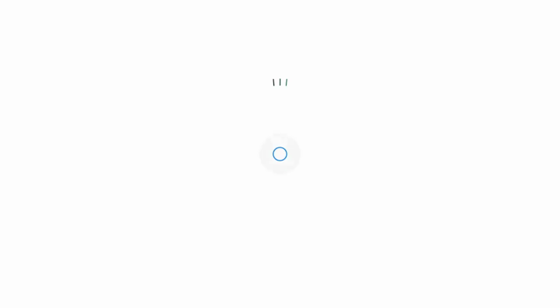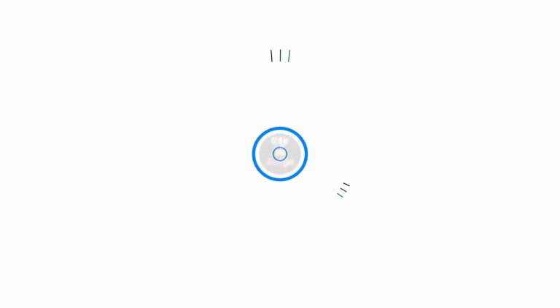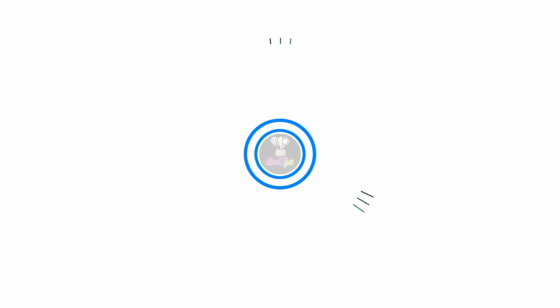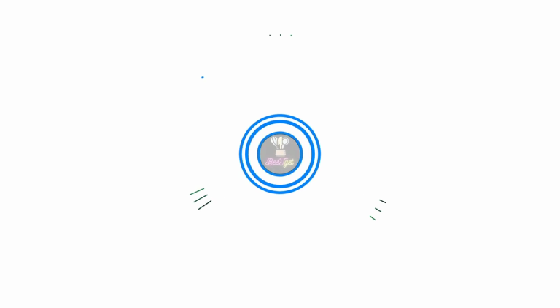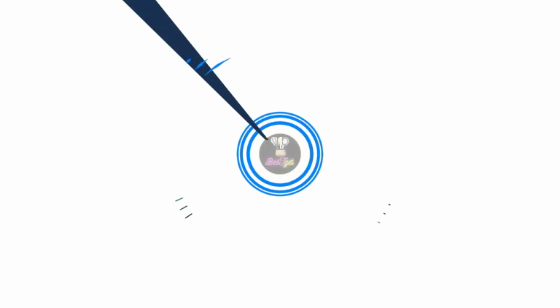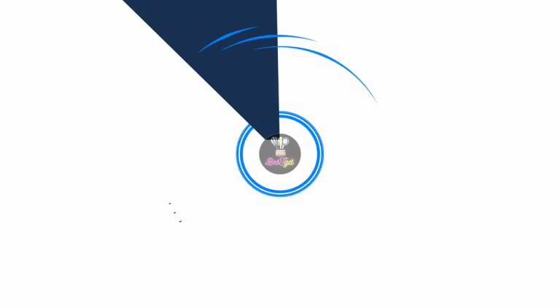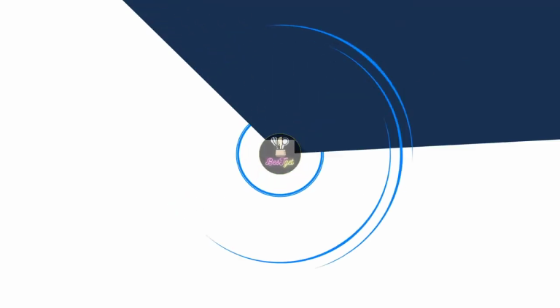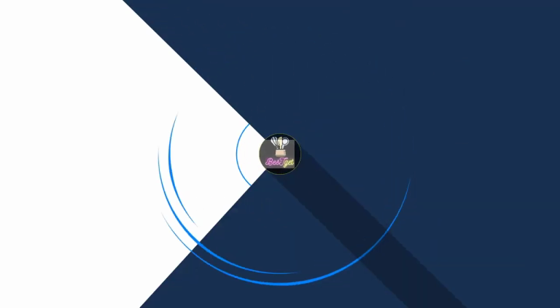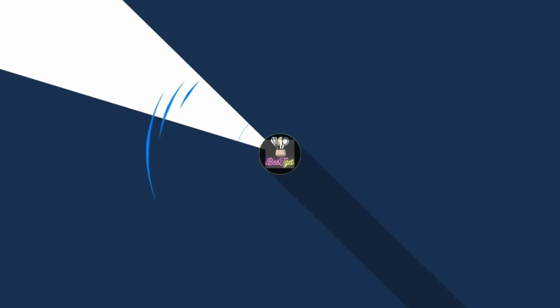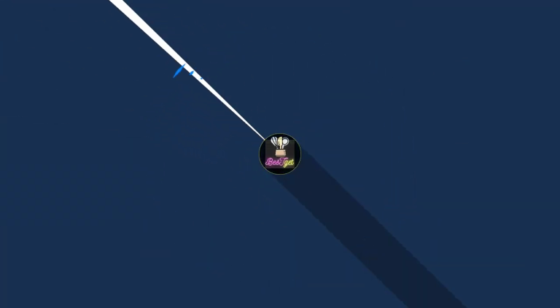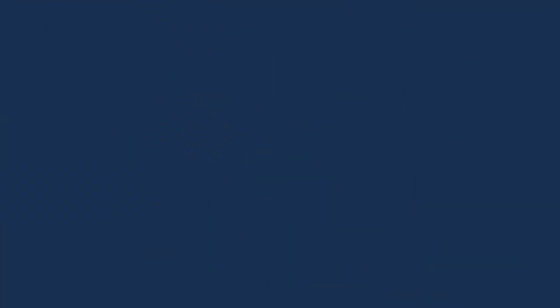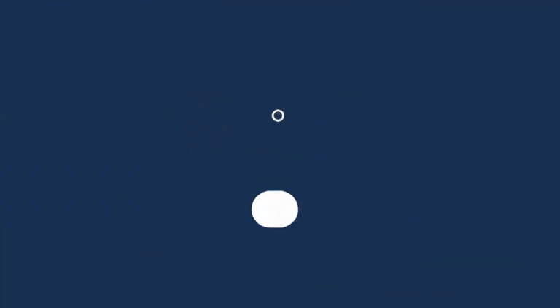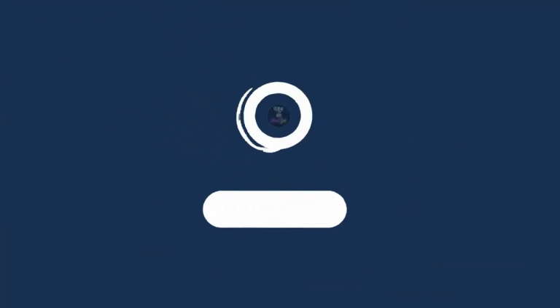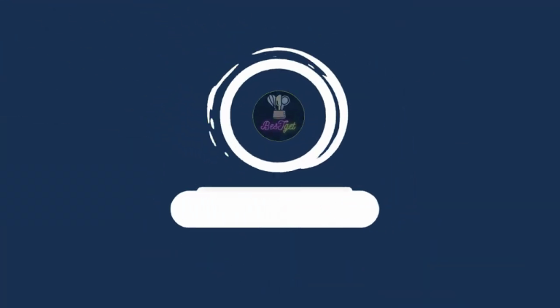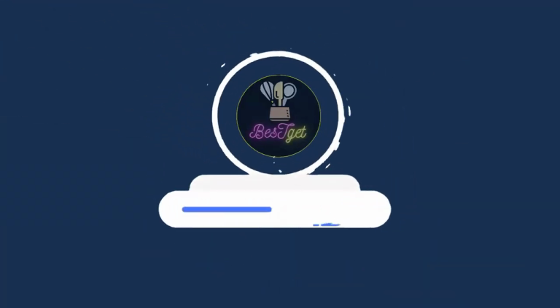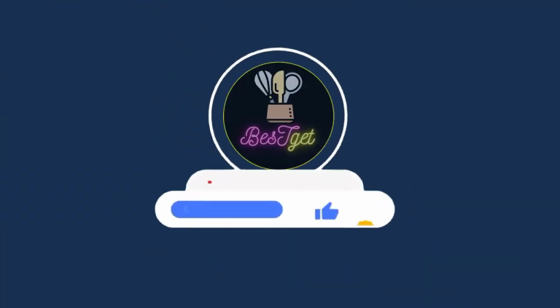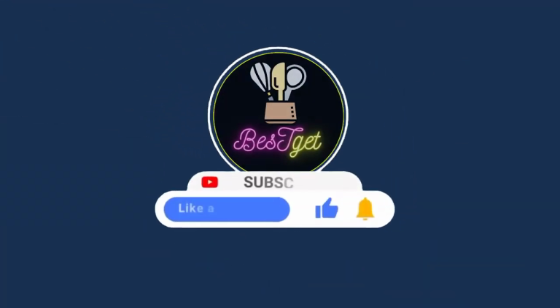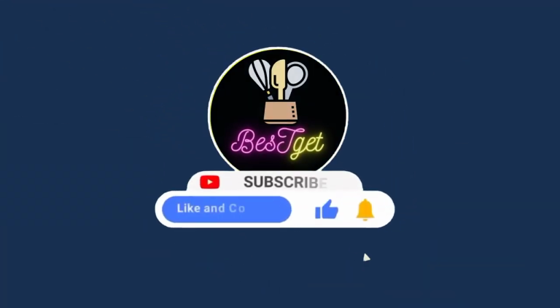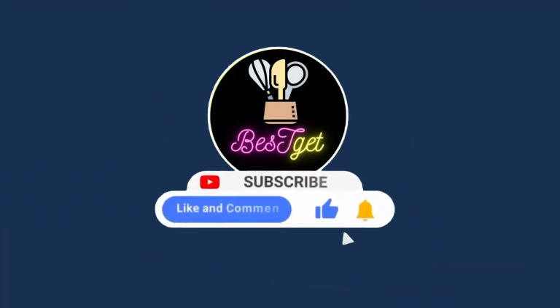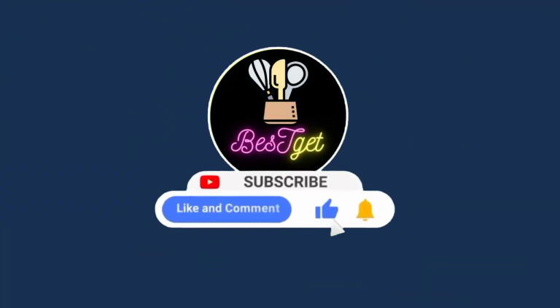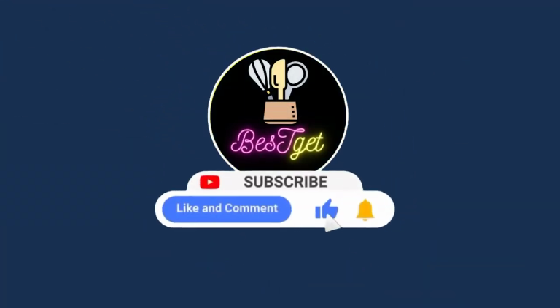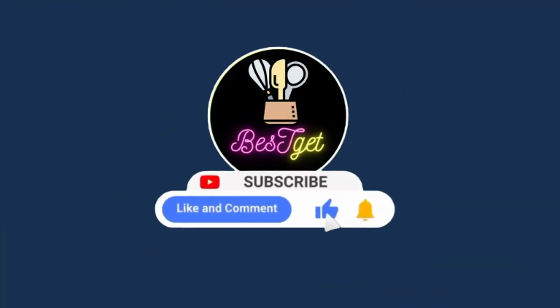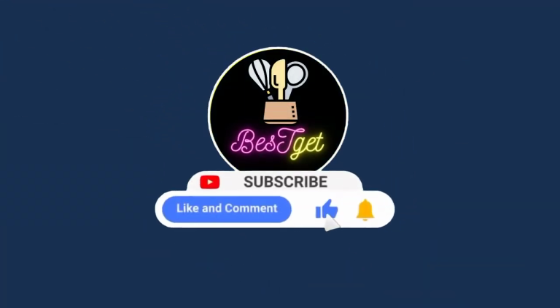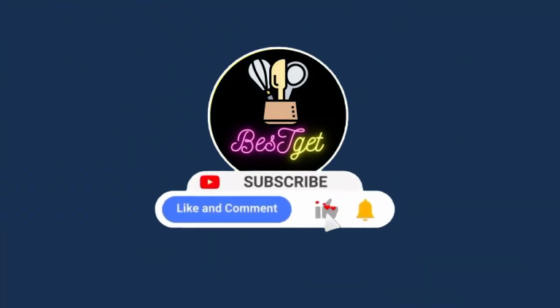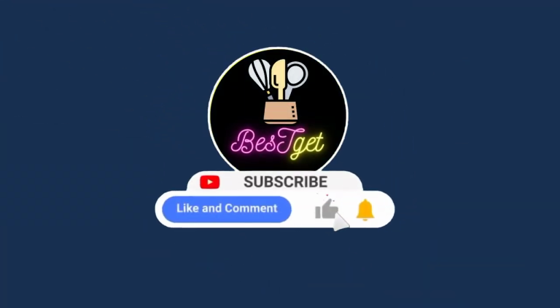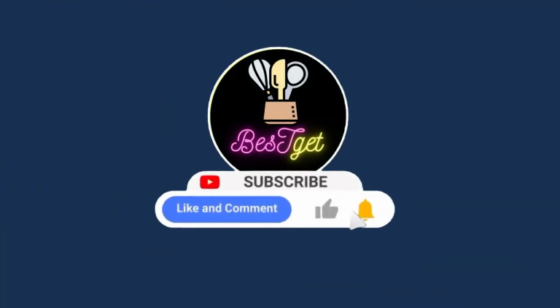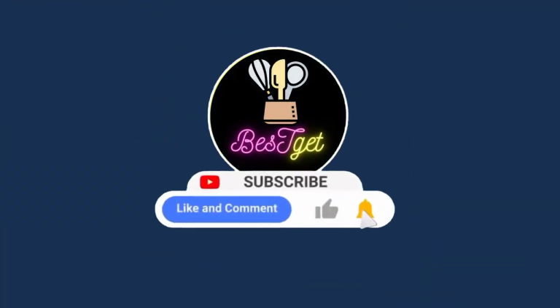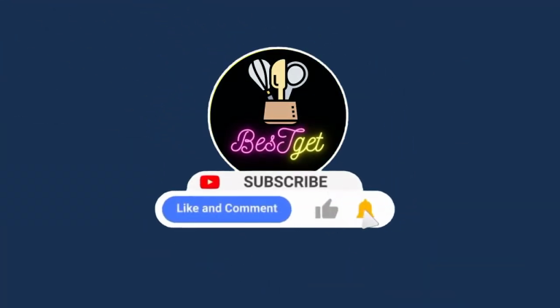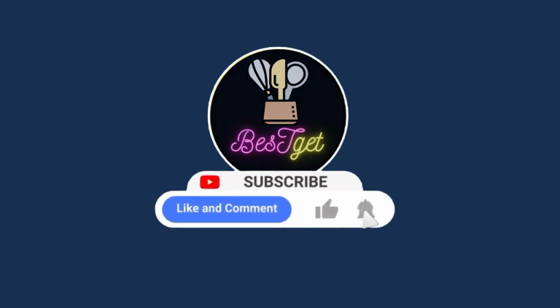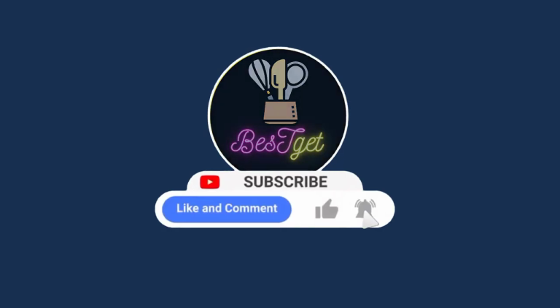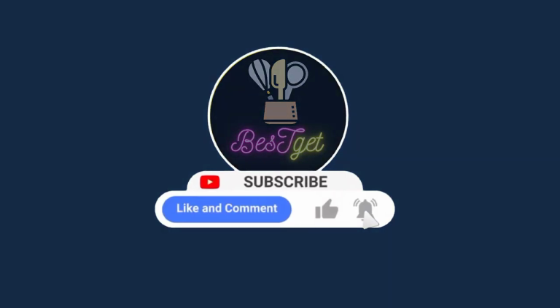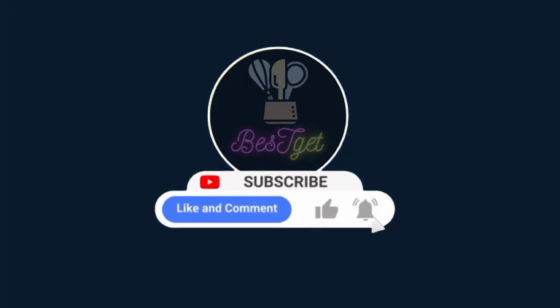Welcome to Best Get. We review kitchen and dining products. Please subscribe to my channel and hit the bell icon for daily updates.